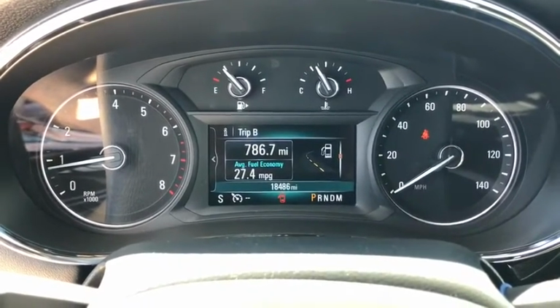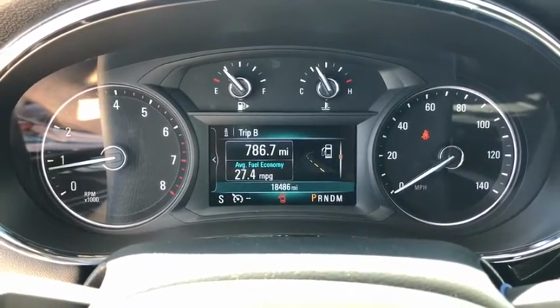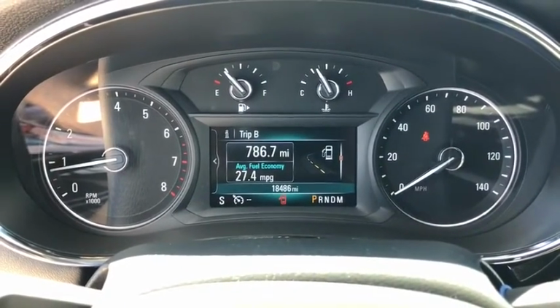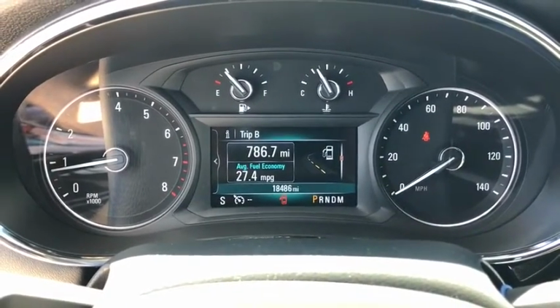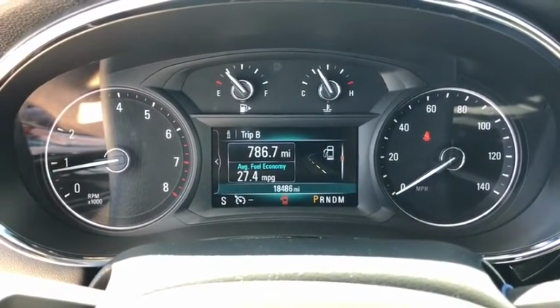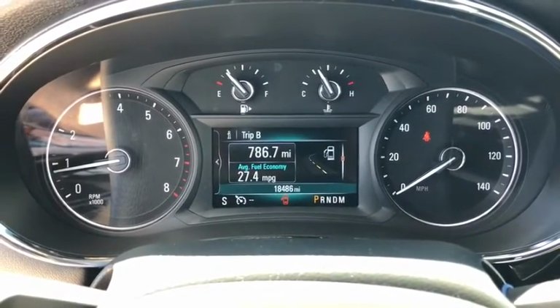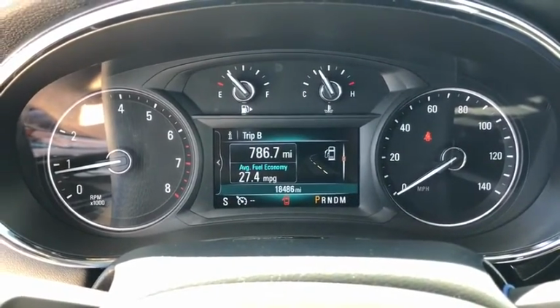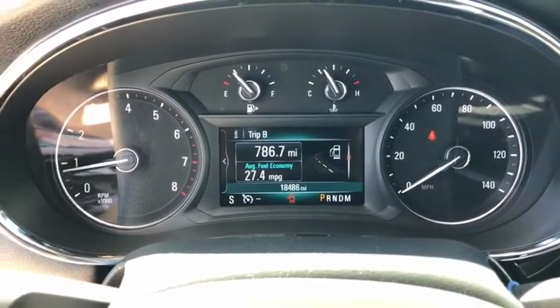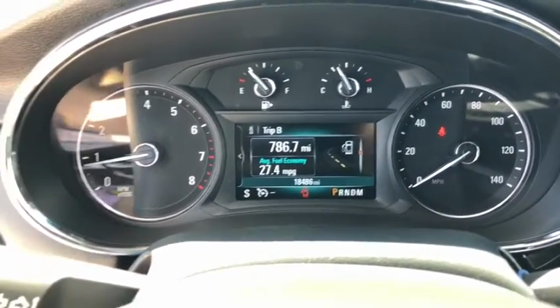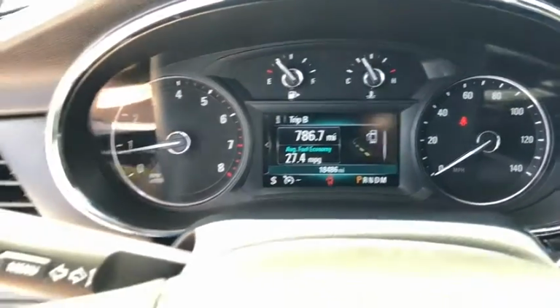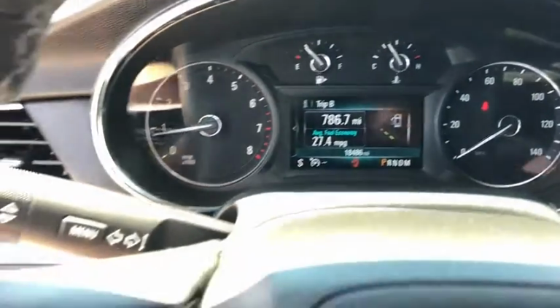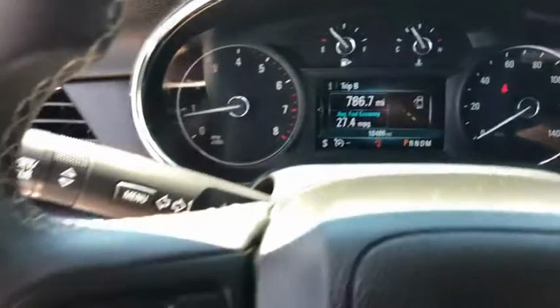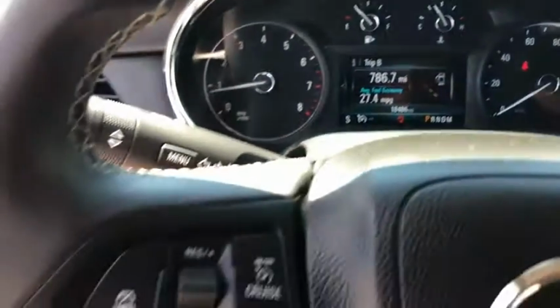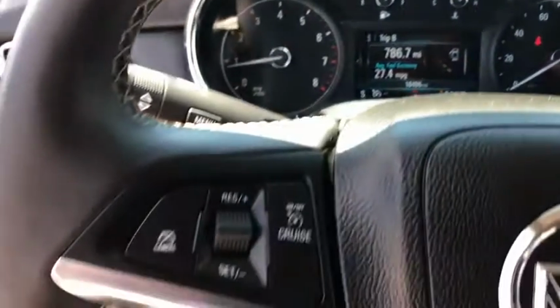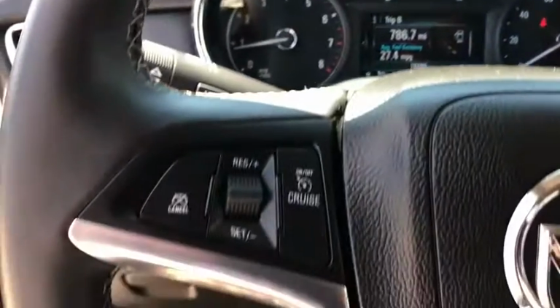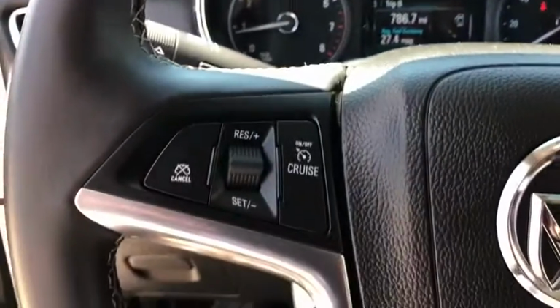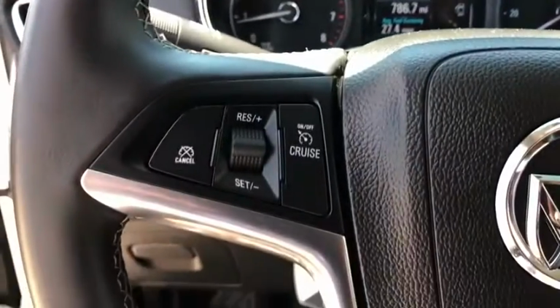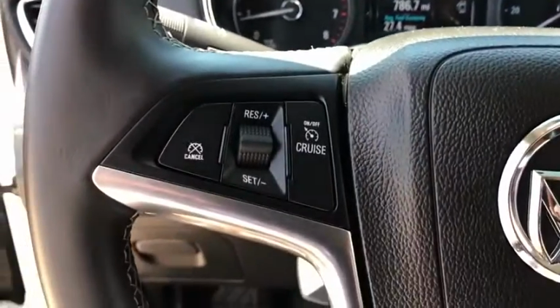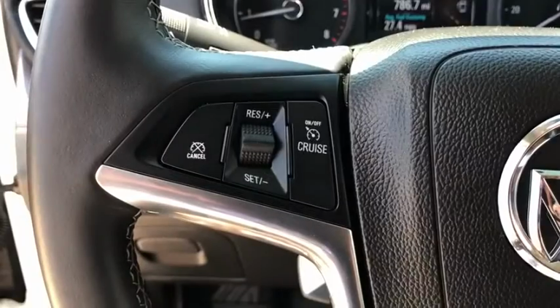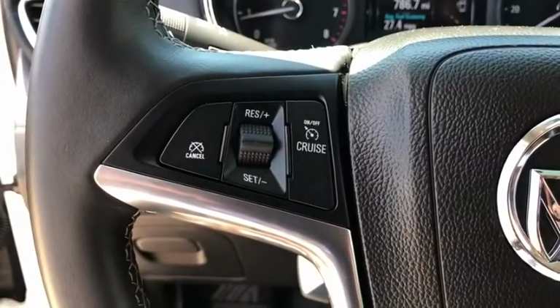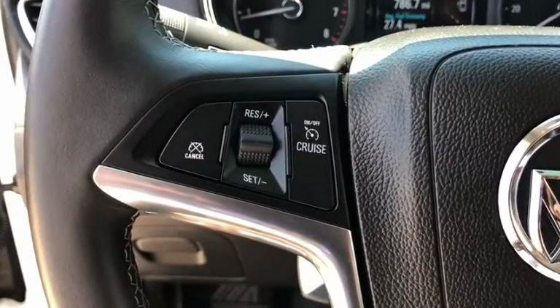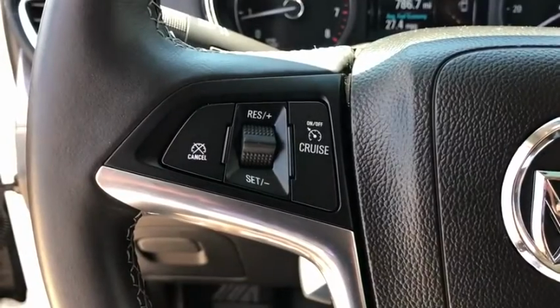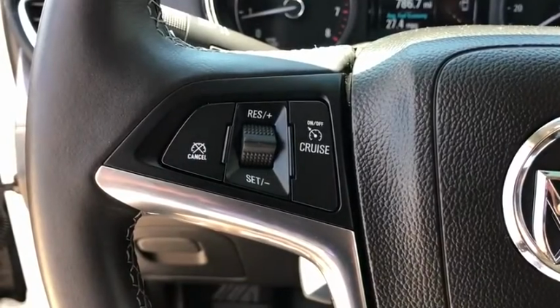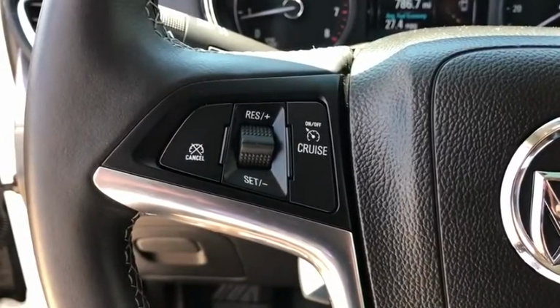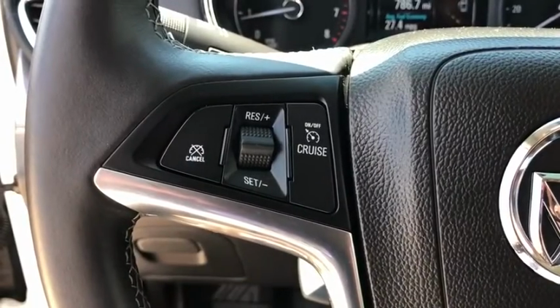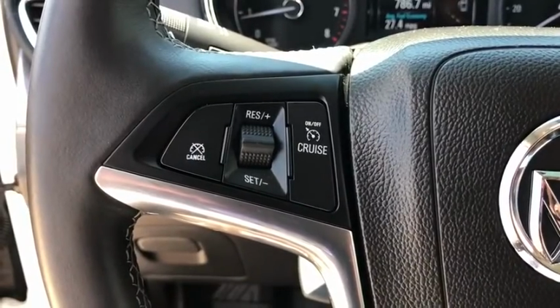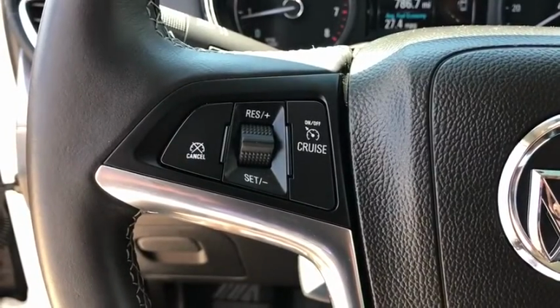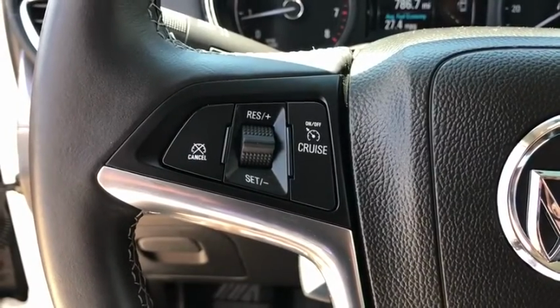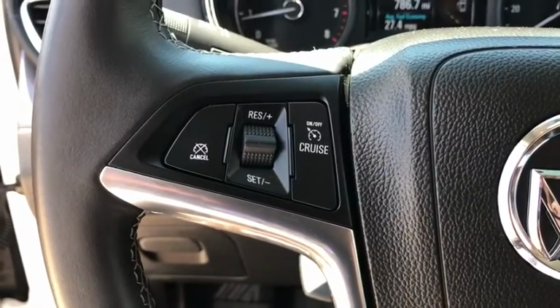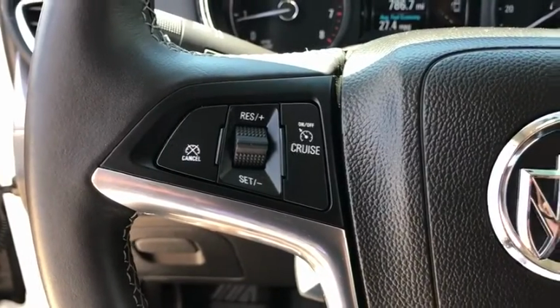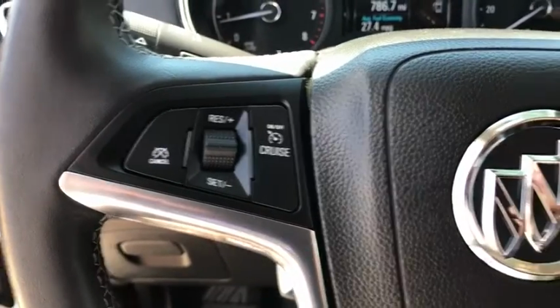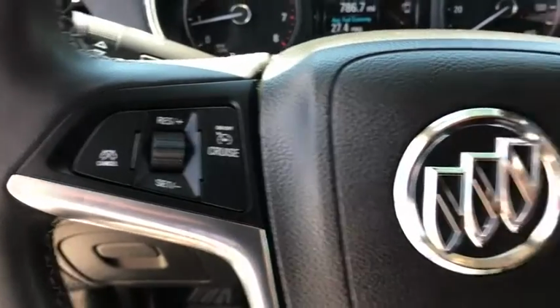Remote keyless entry, panic alarm, cargo net, tachometer, rear window wiper.